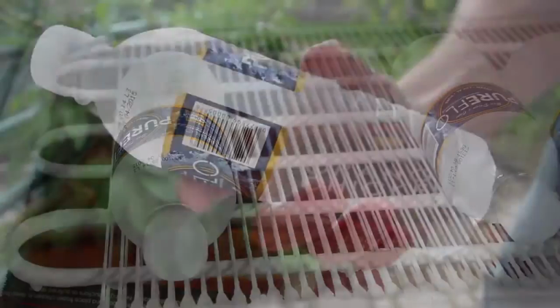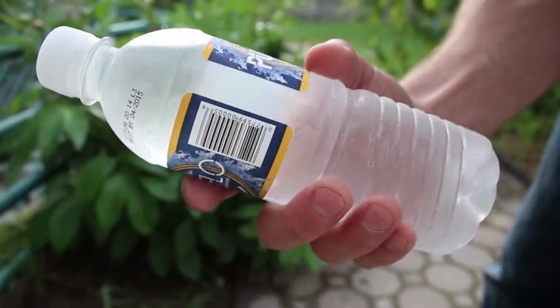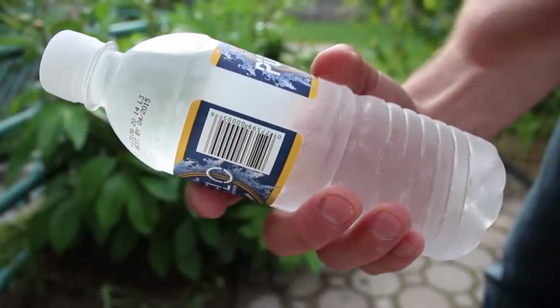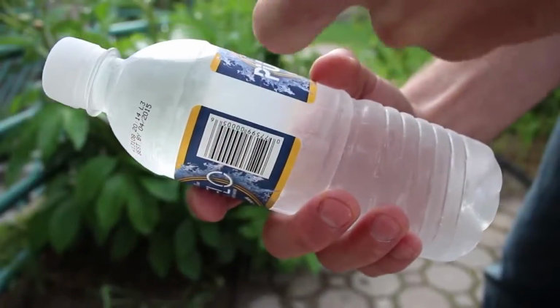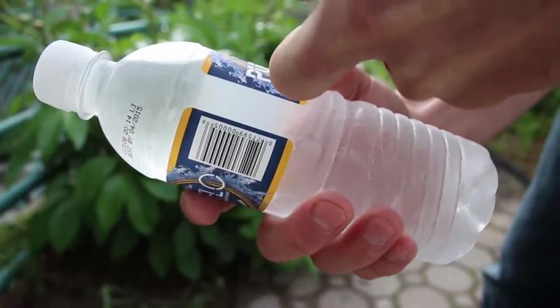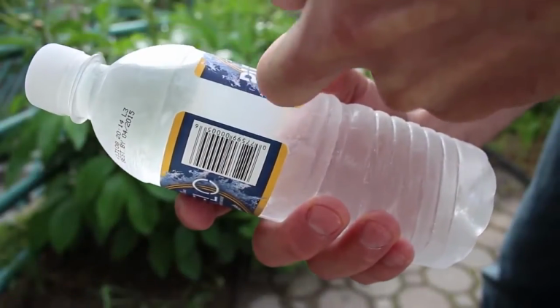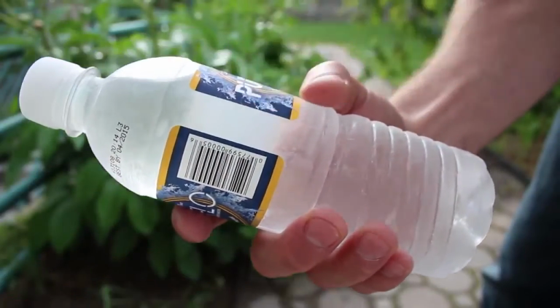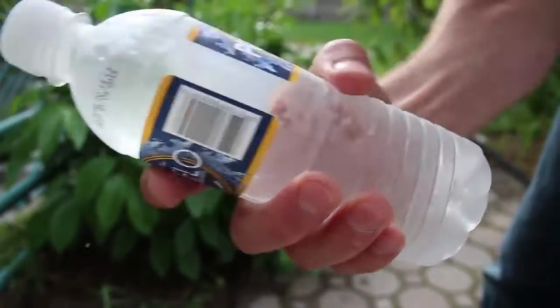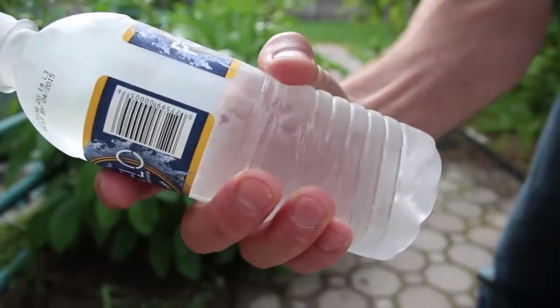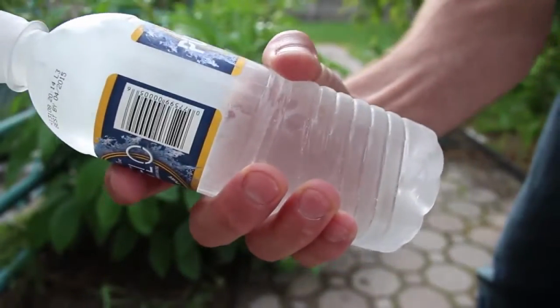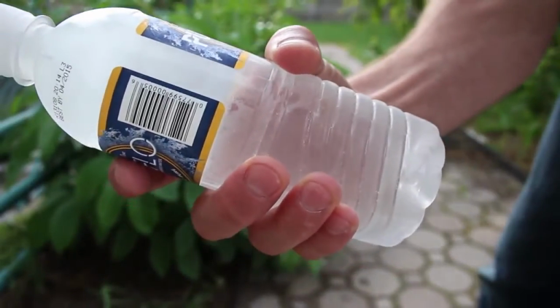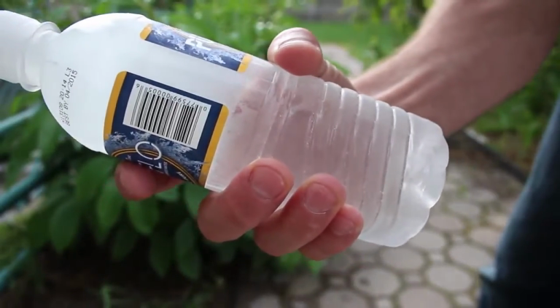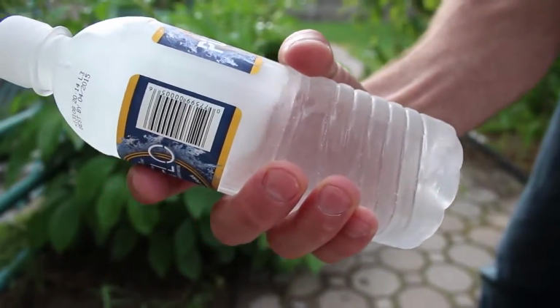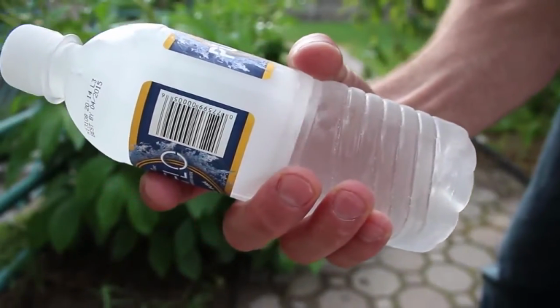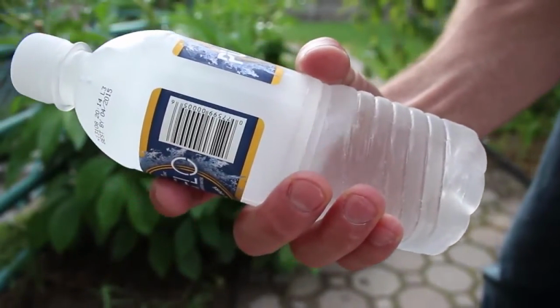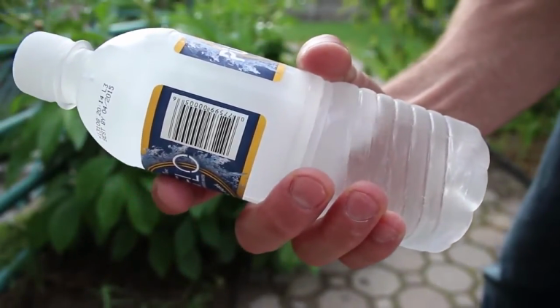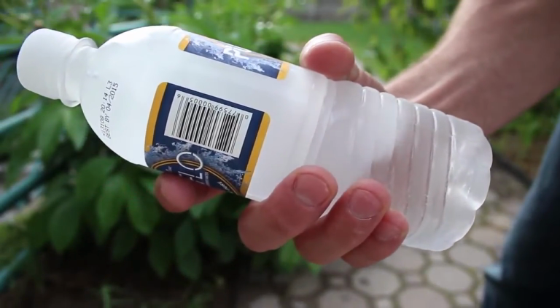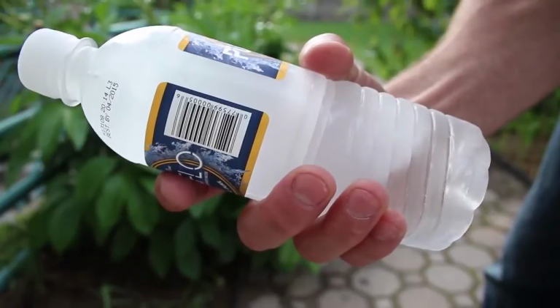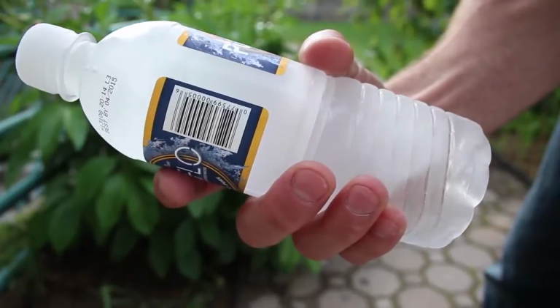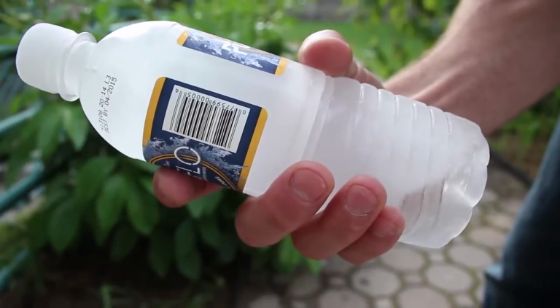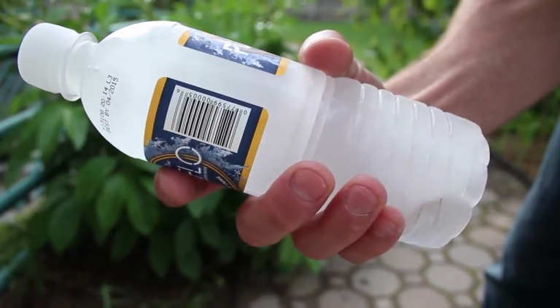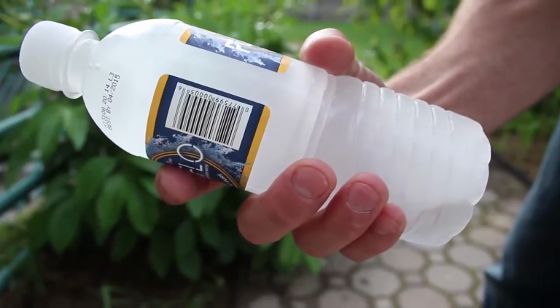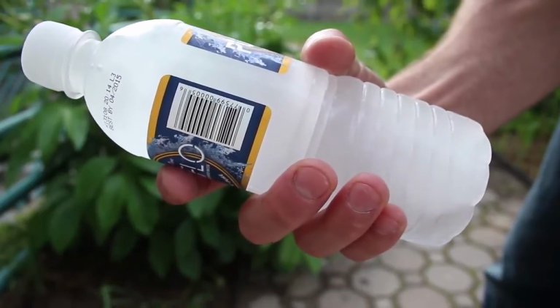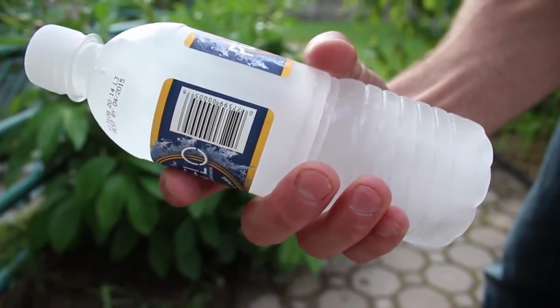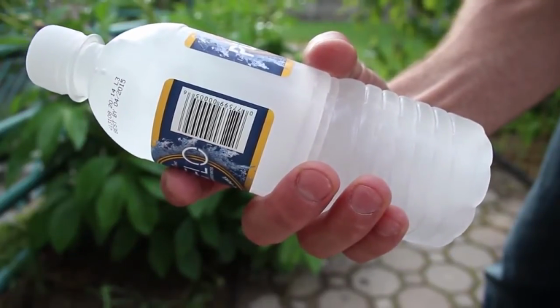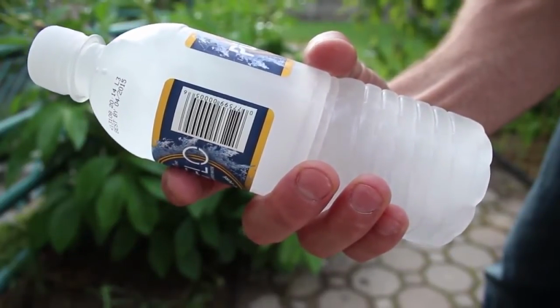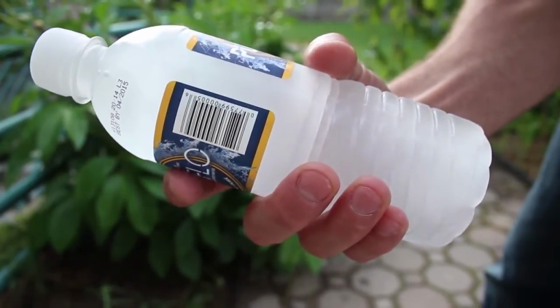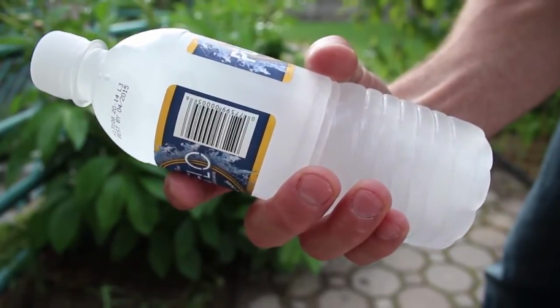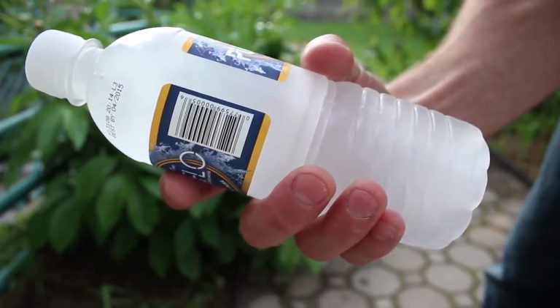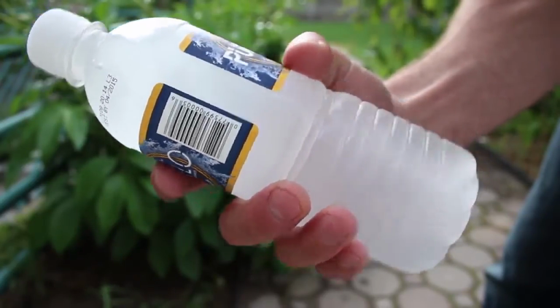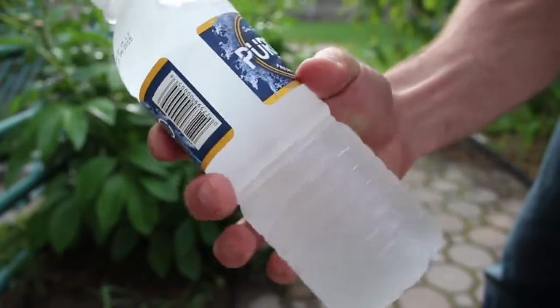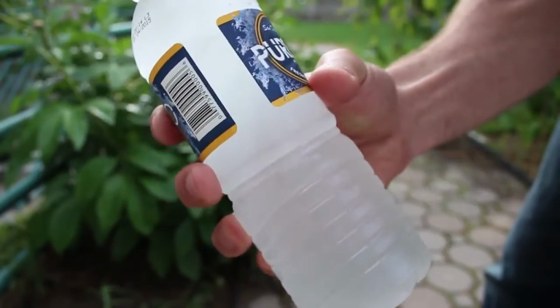All it takes from this point is a sharp jolt to the bottle, and you can see the water flash freezes to ice right in the palm of your hand. How cool is that?